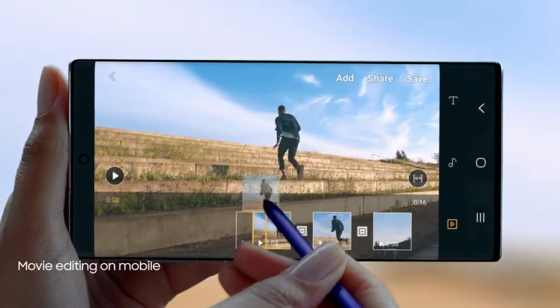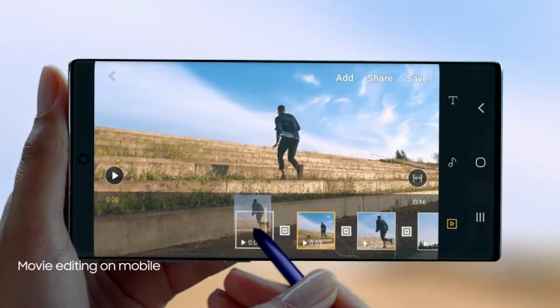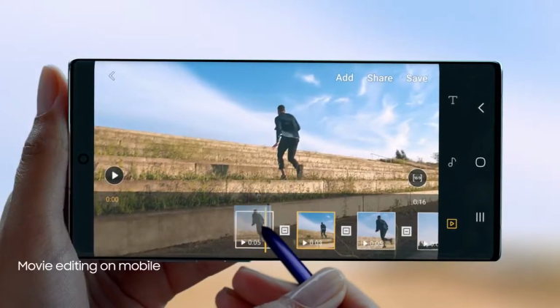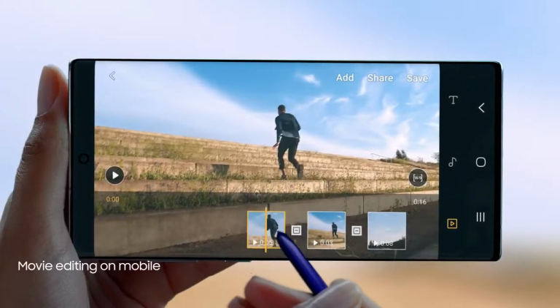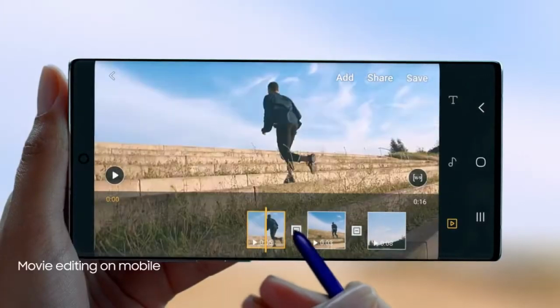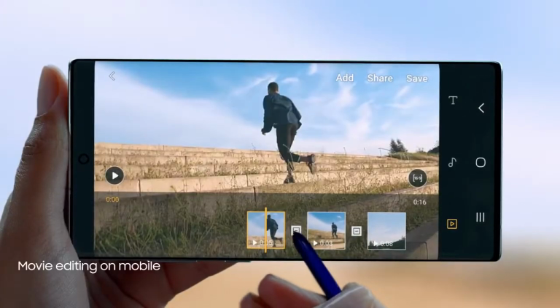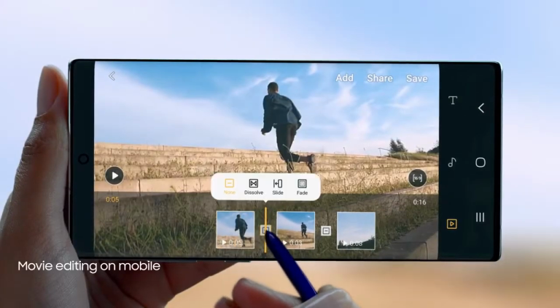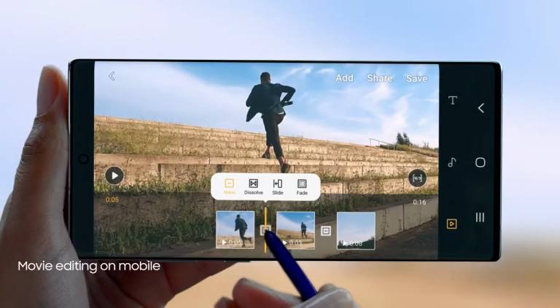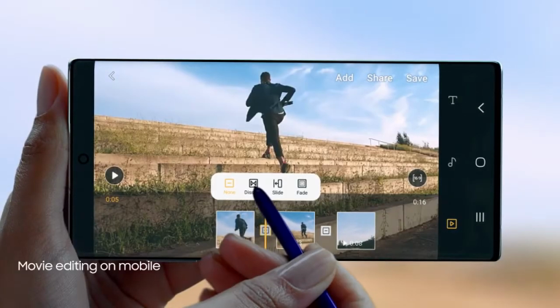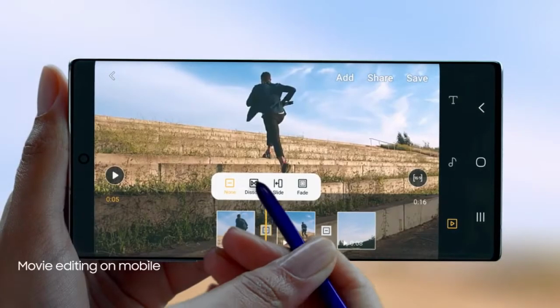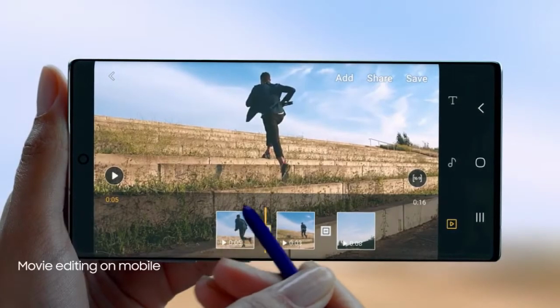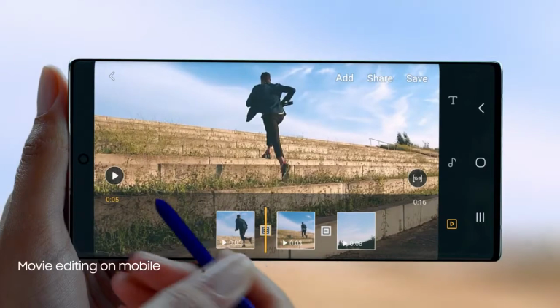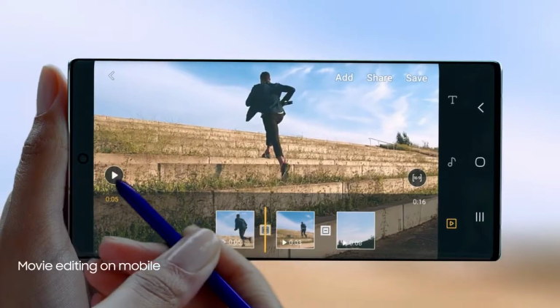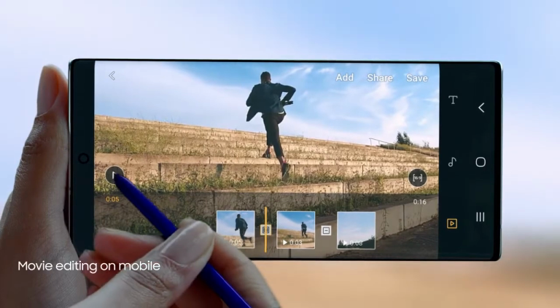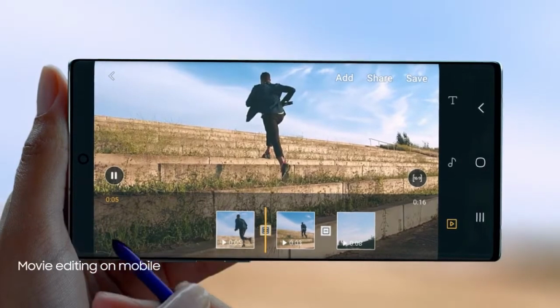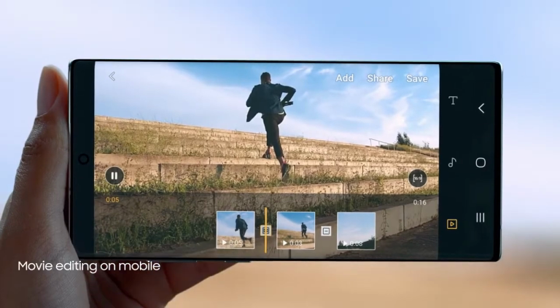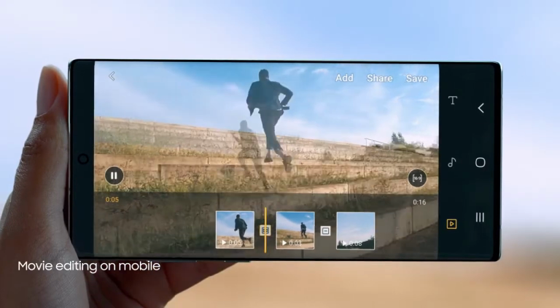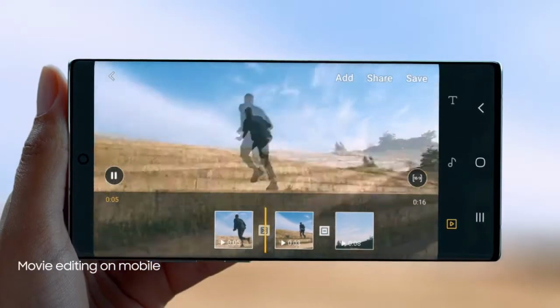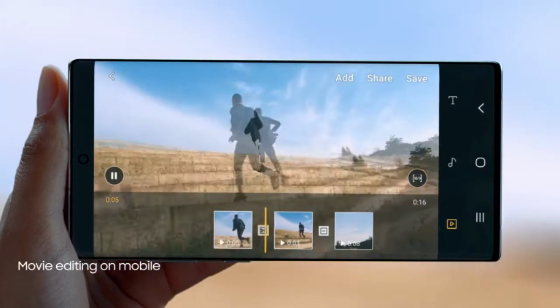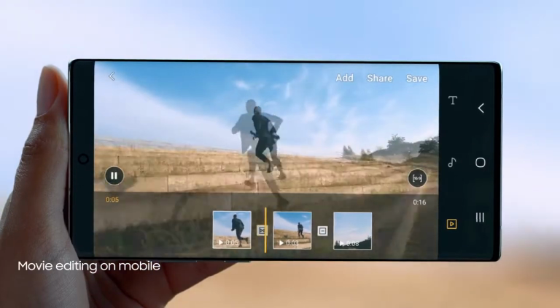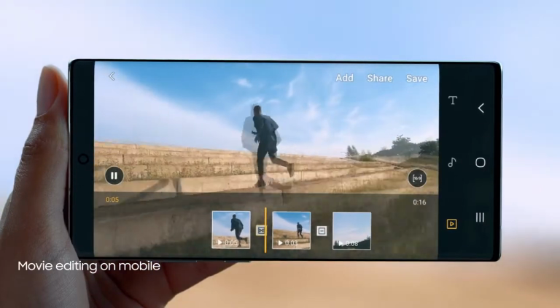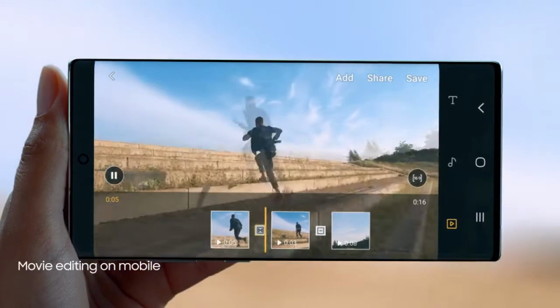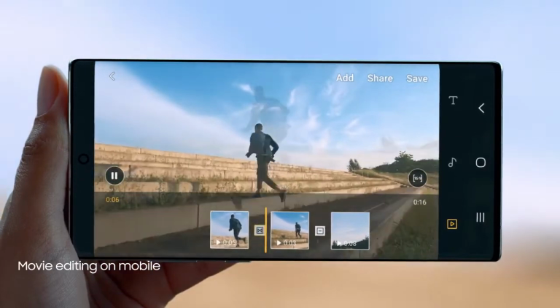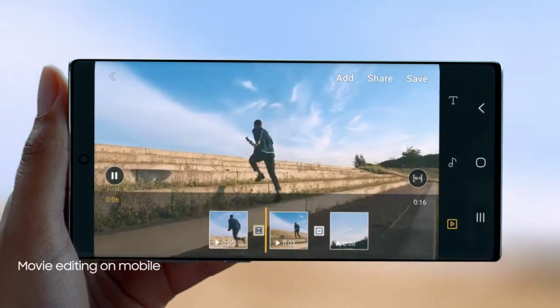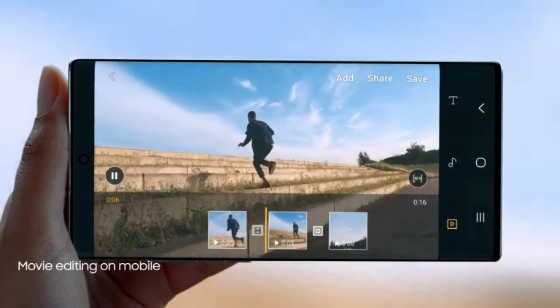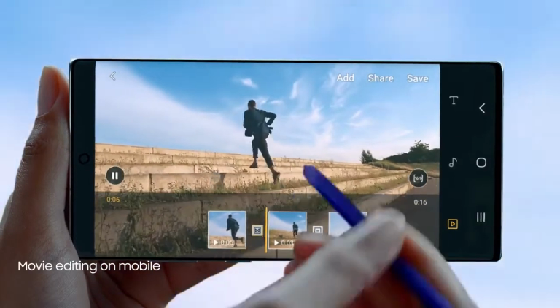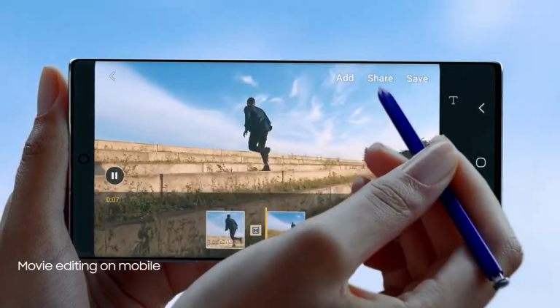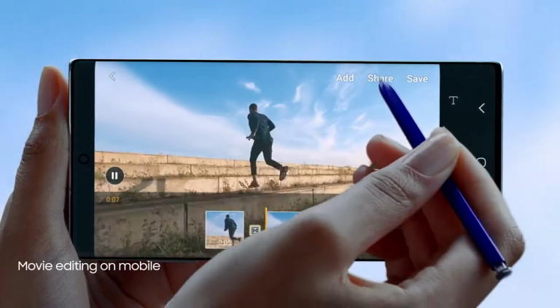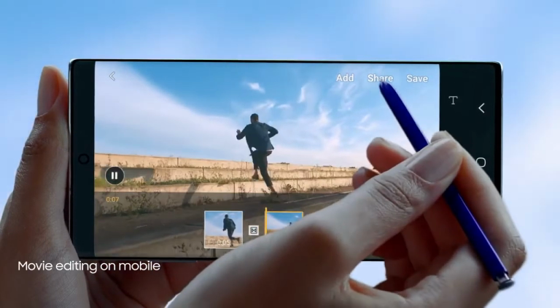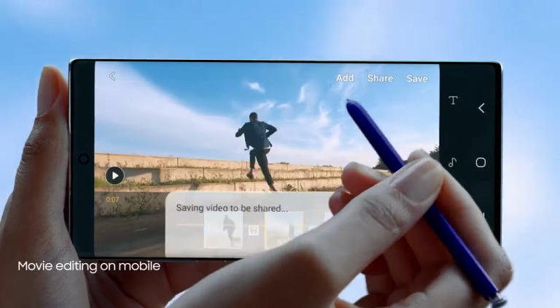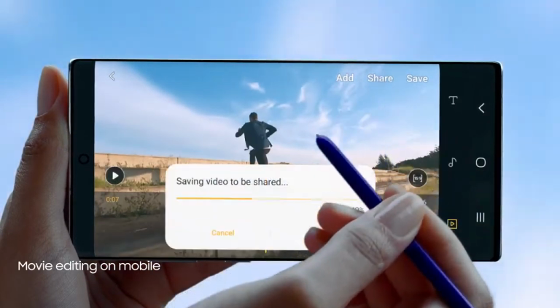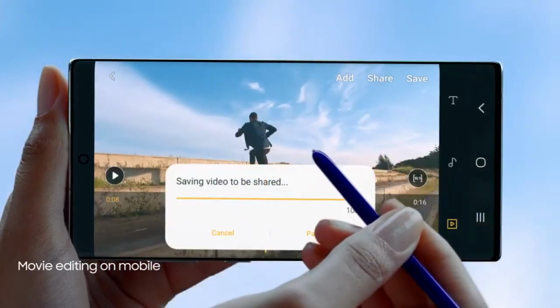With S Pen and Video Editor, you can edit your videos with the precision of a professional movie editor.